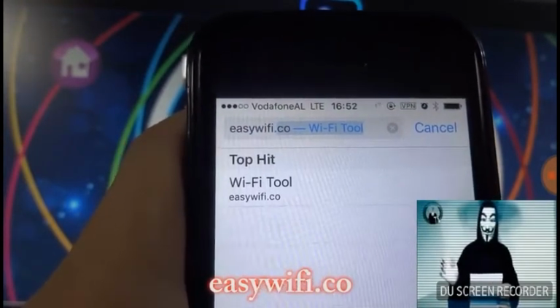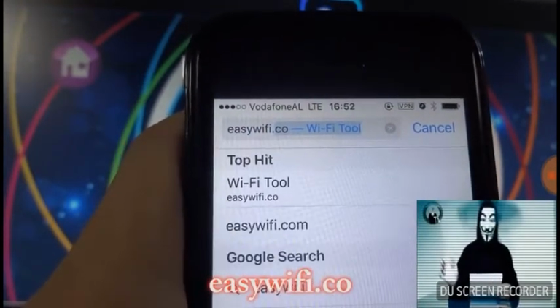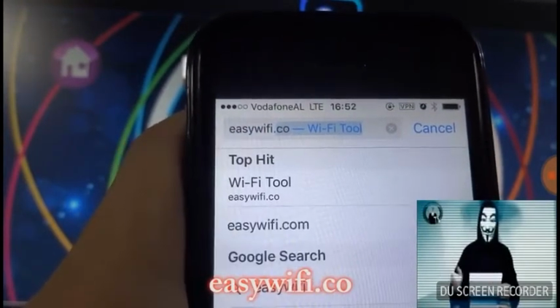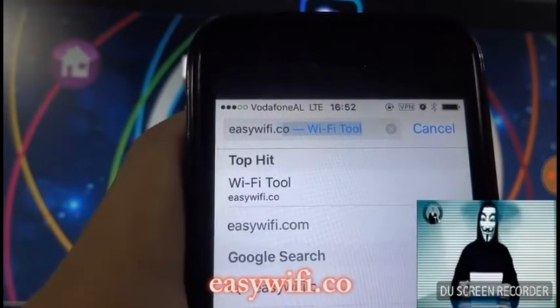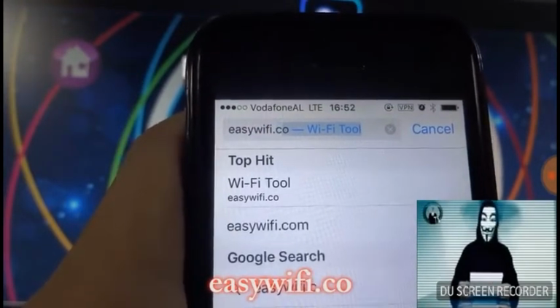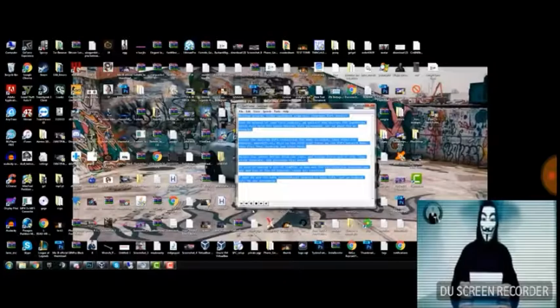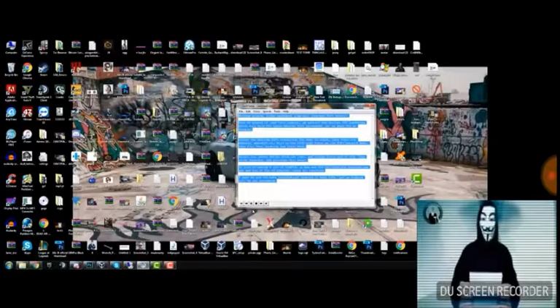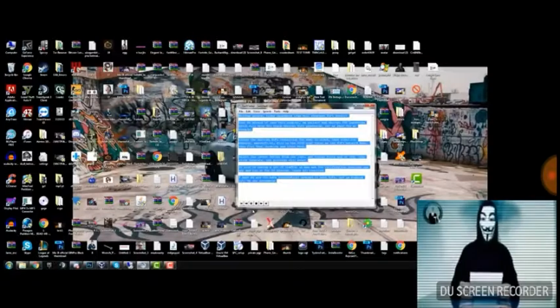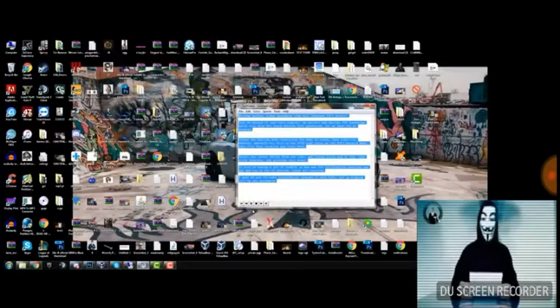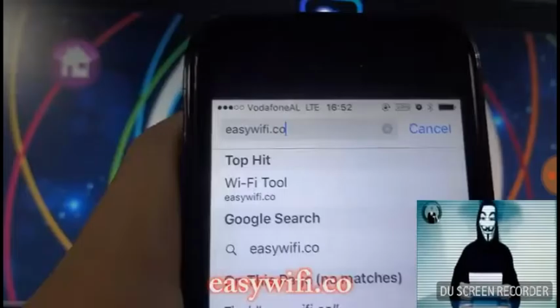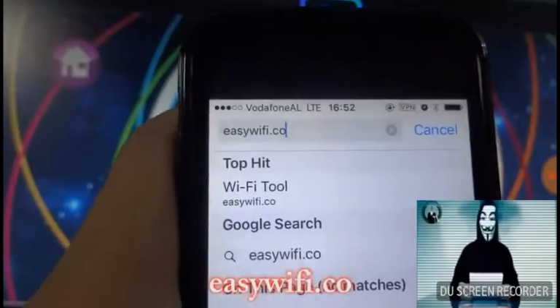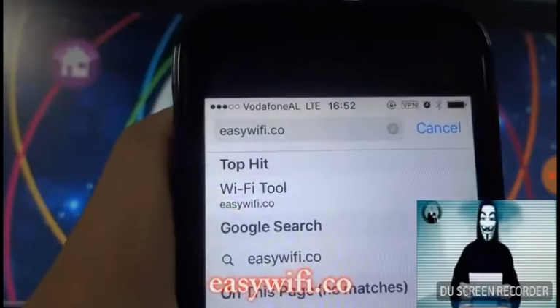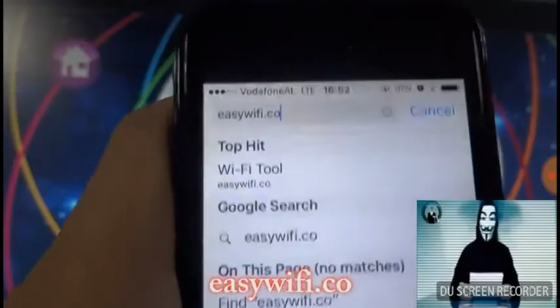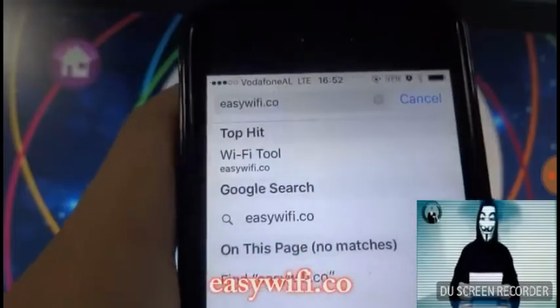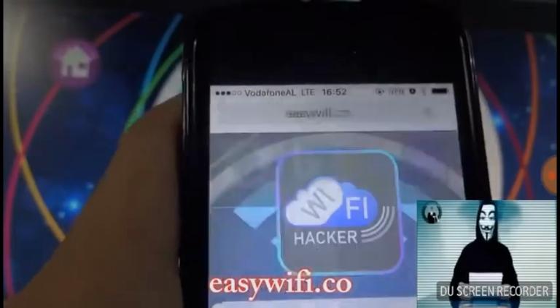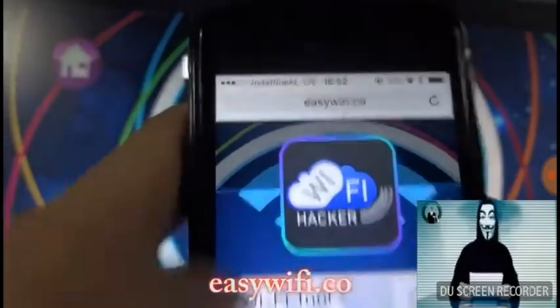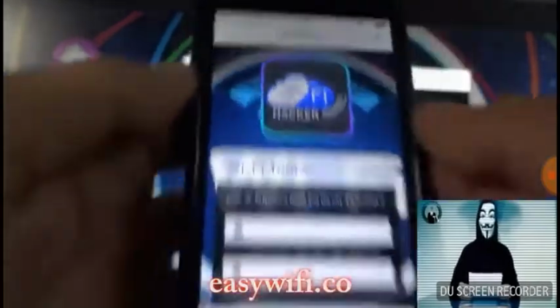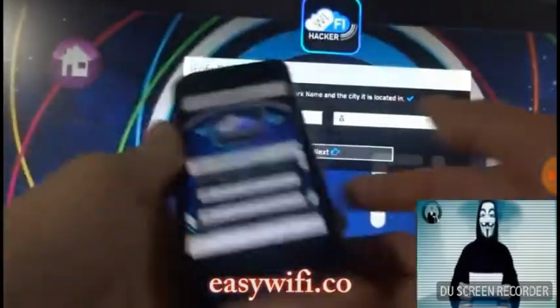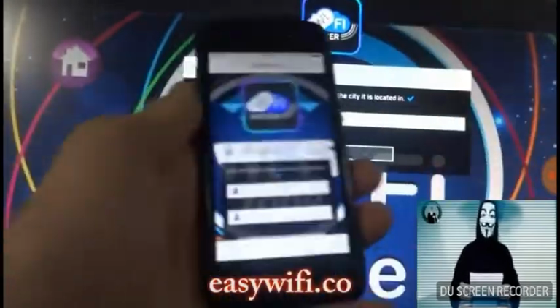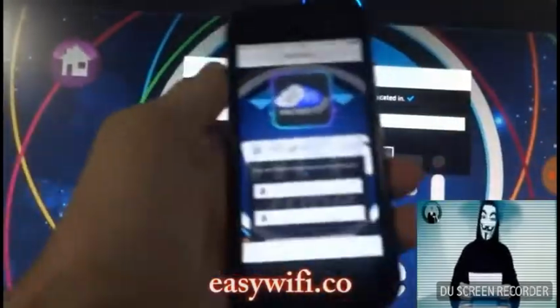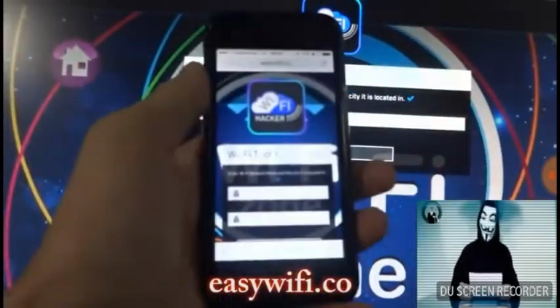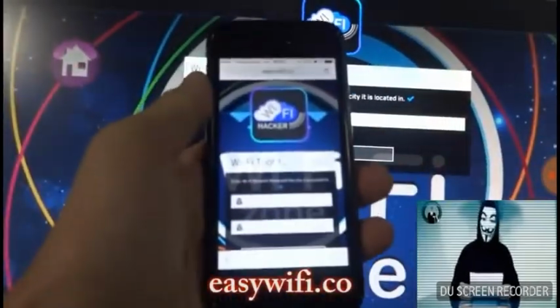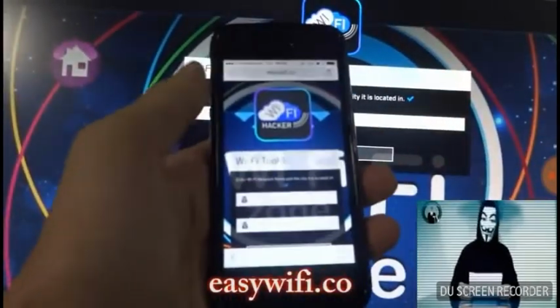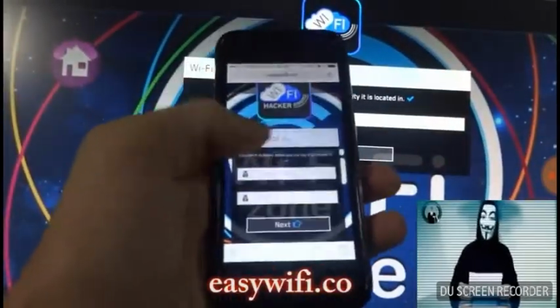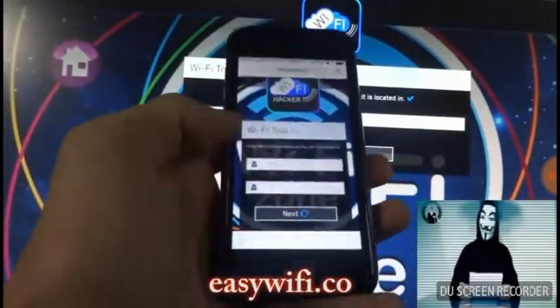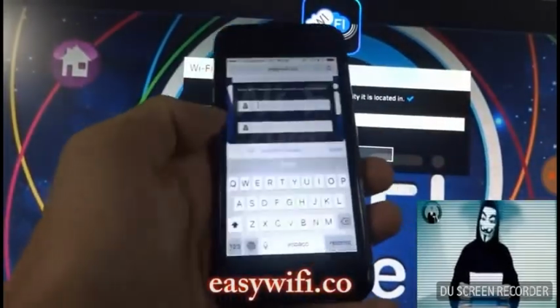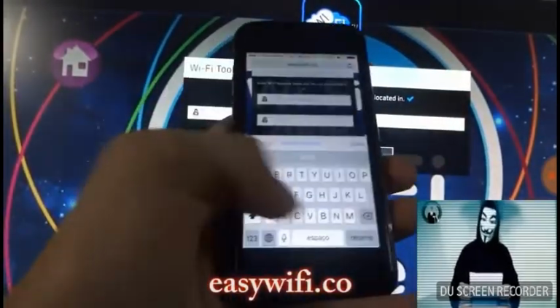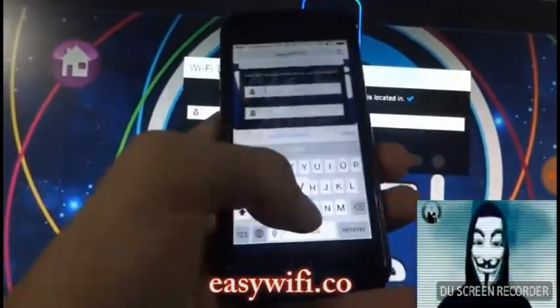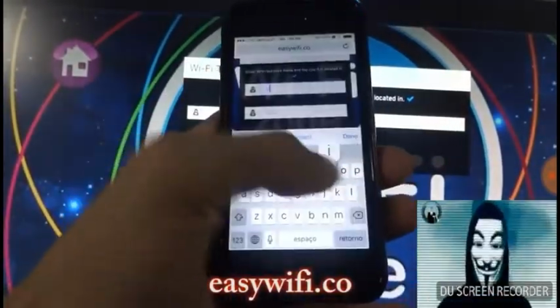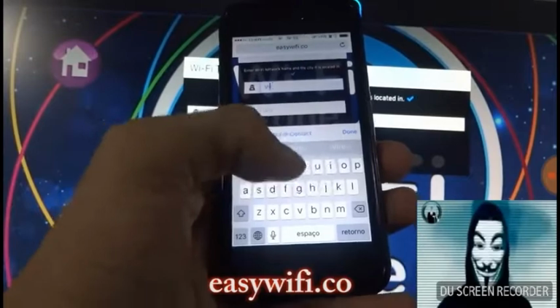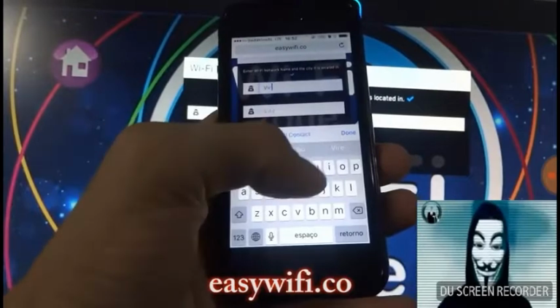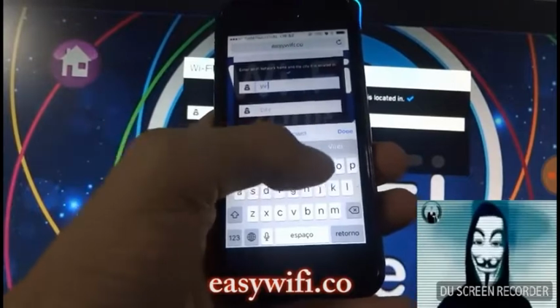That's all that's required. I hope by now you have successfully learned to hack Wi-Fi. Now I'm signing out. We are Anonymous.